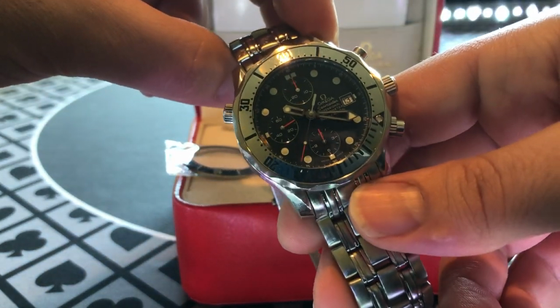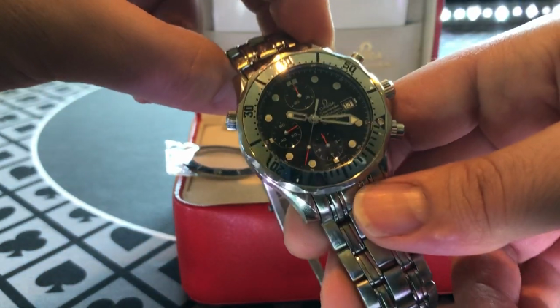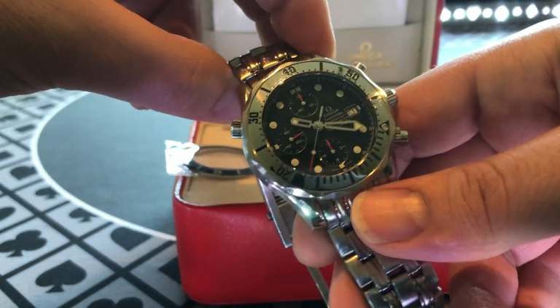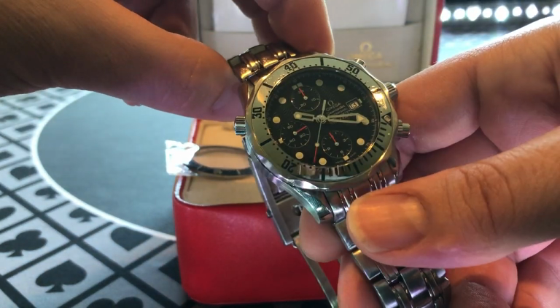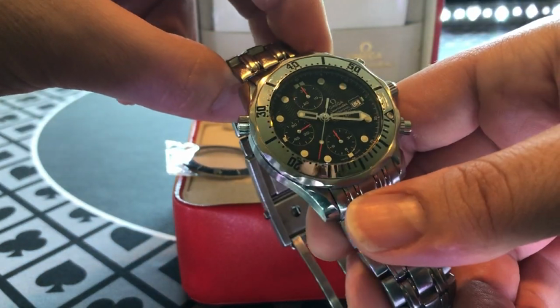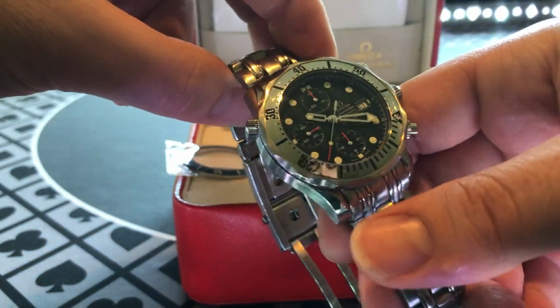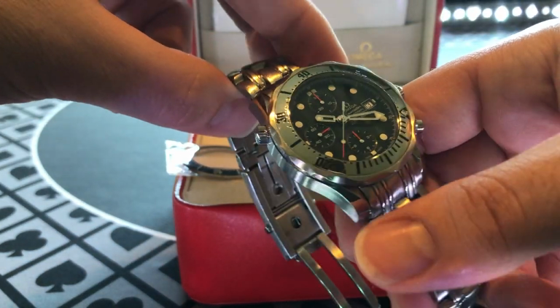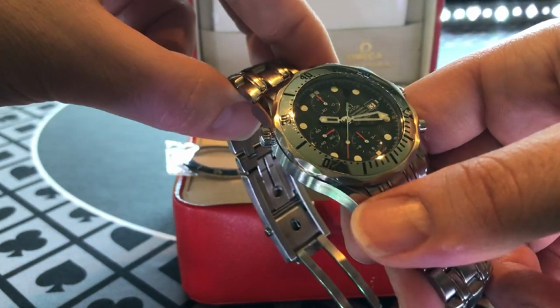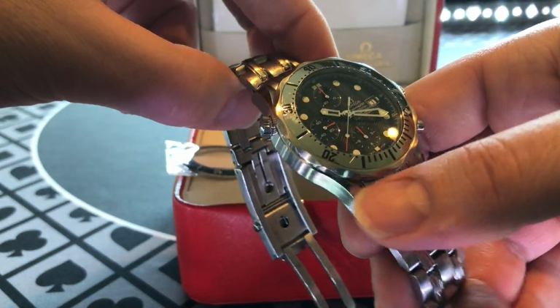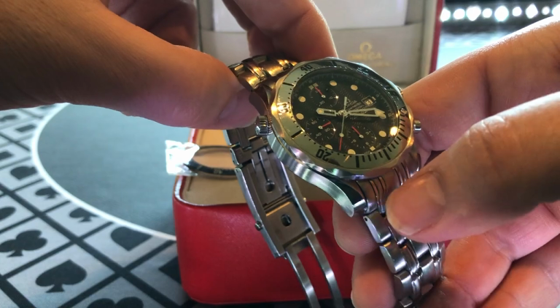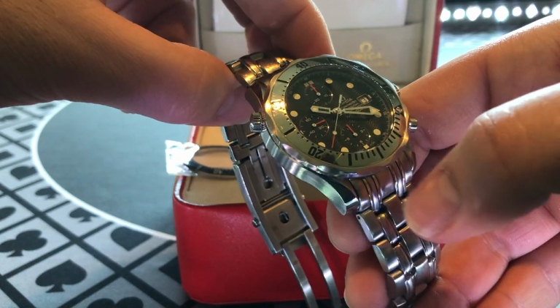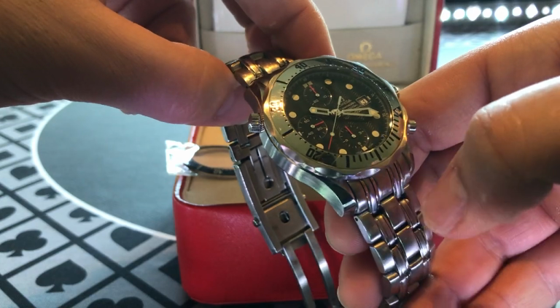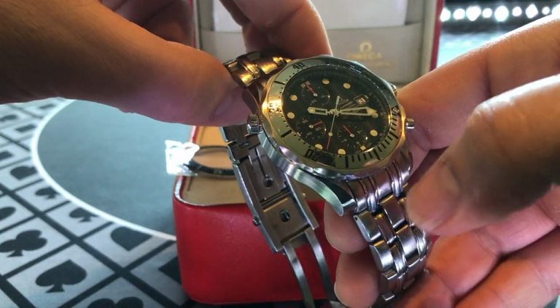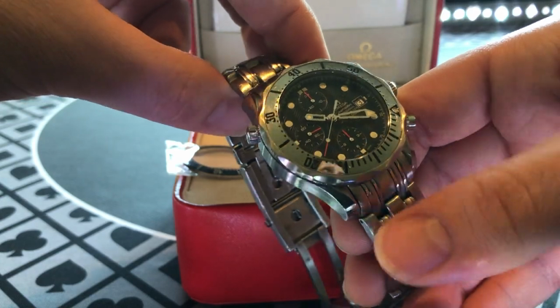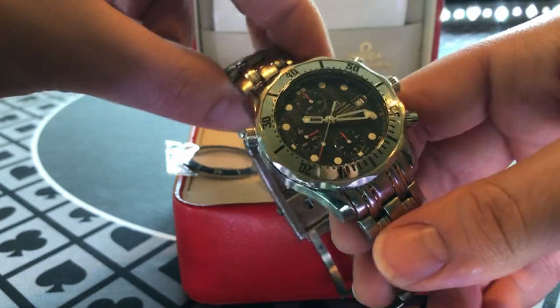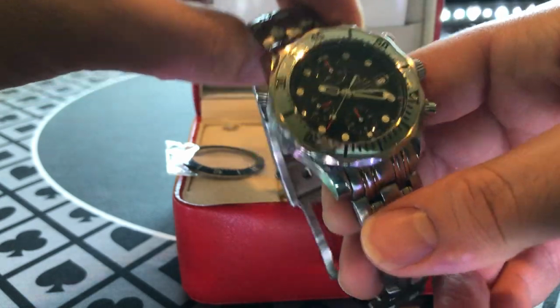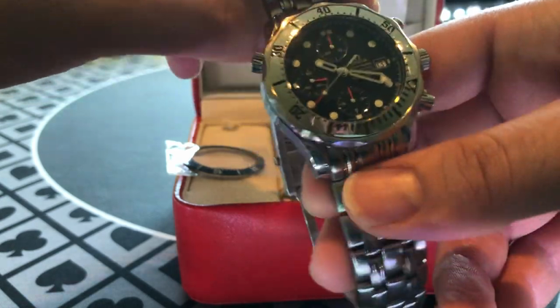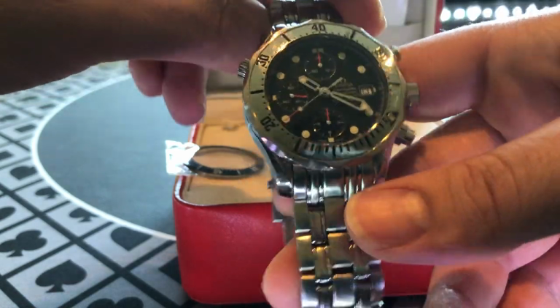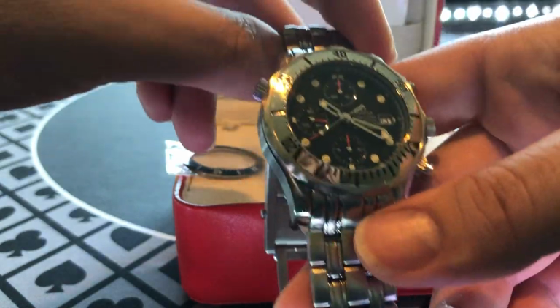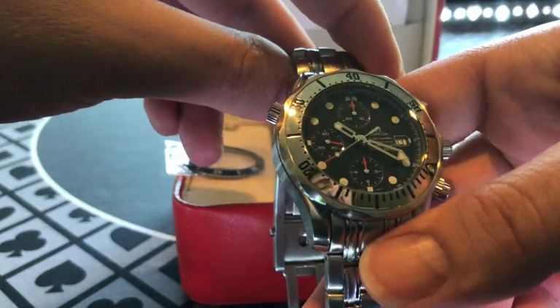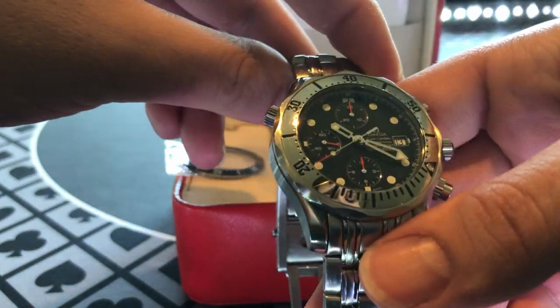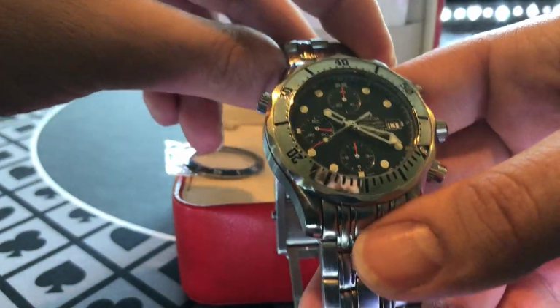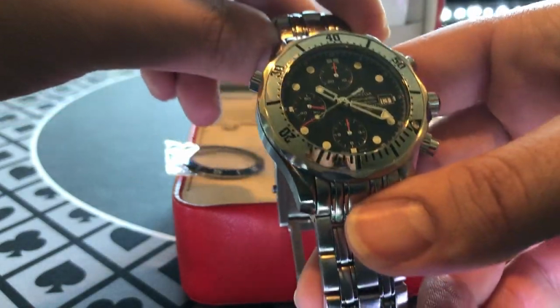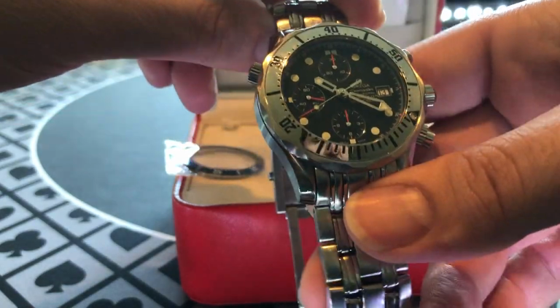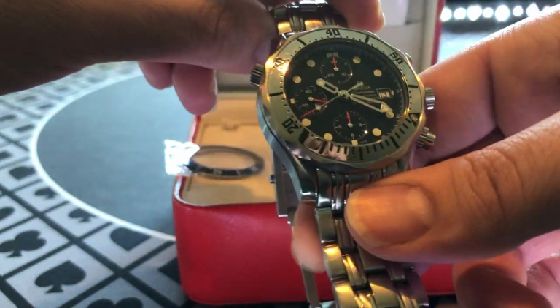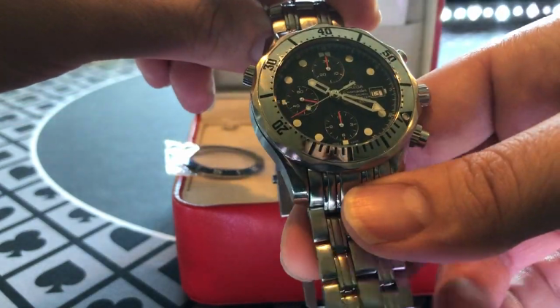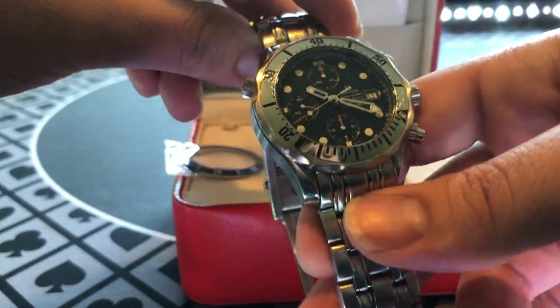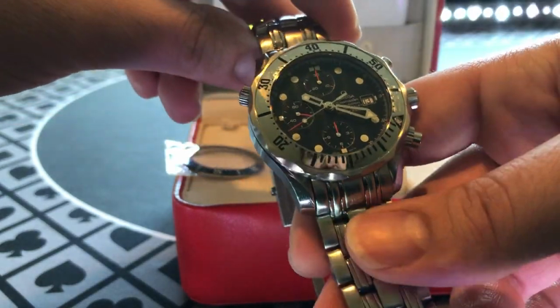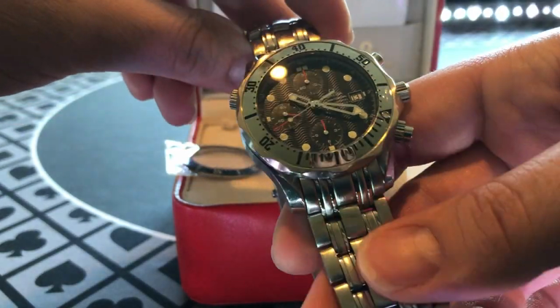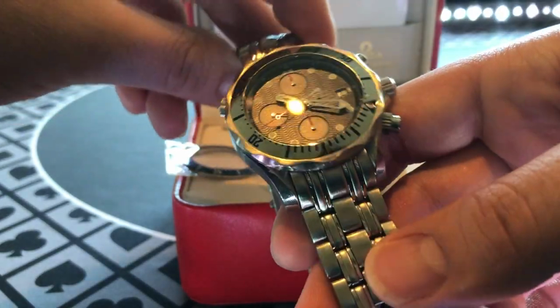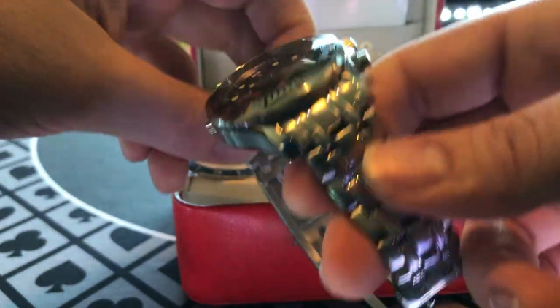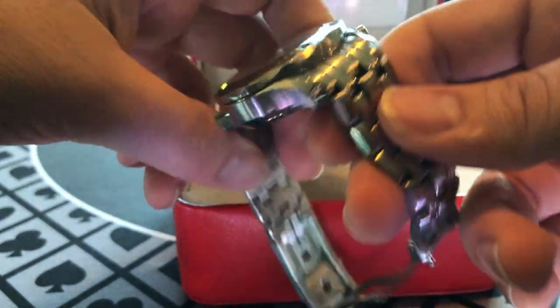This is definitely the bezel I would rock on this watch — it looks way better. The blue look is cool too, I have to say.